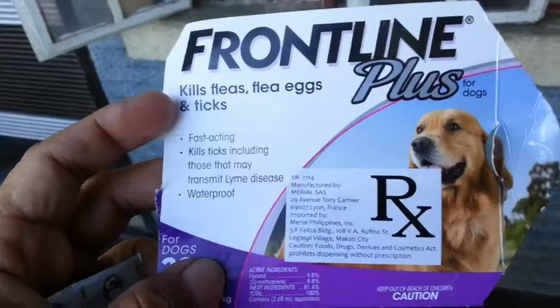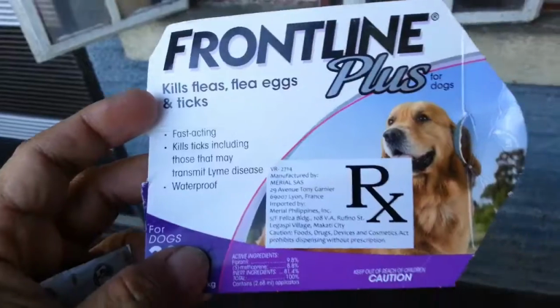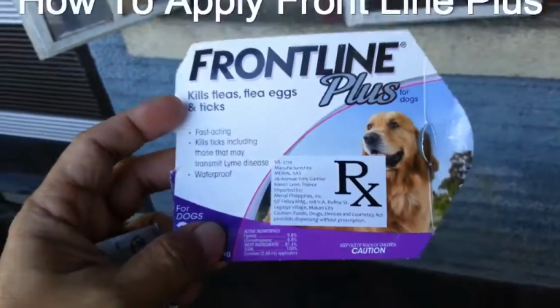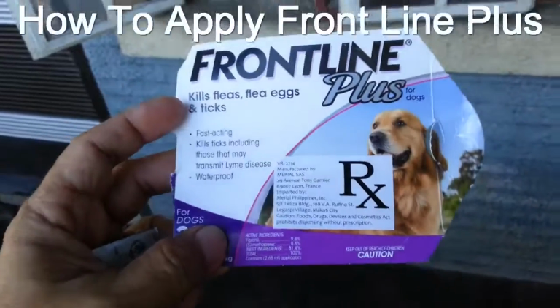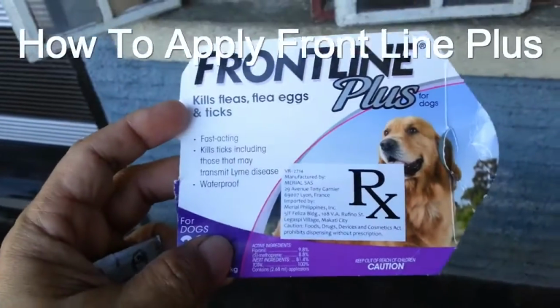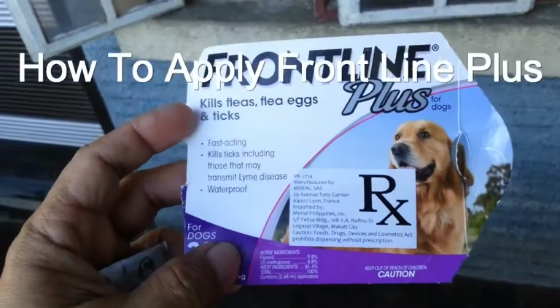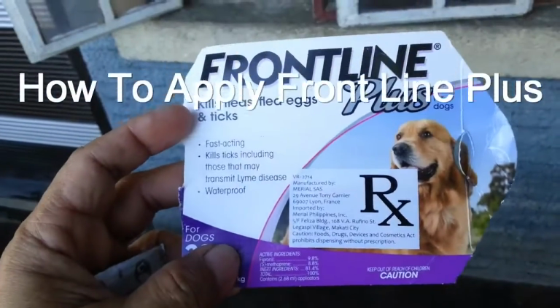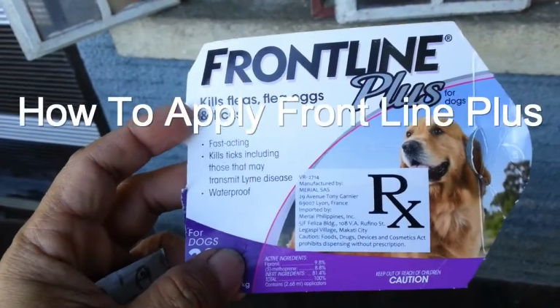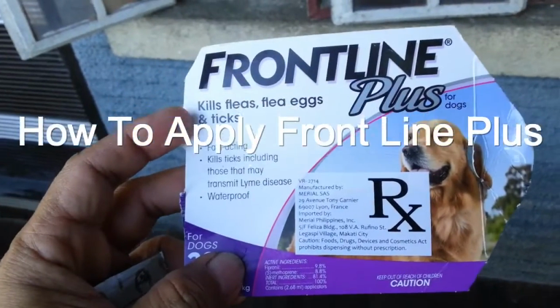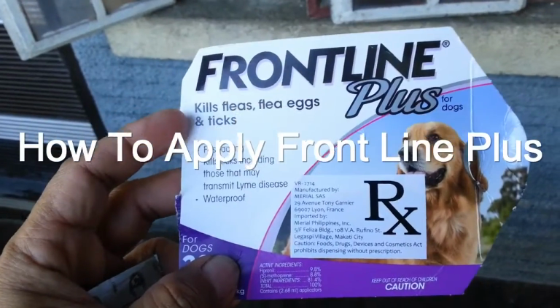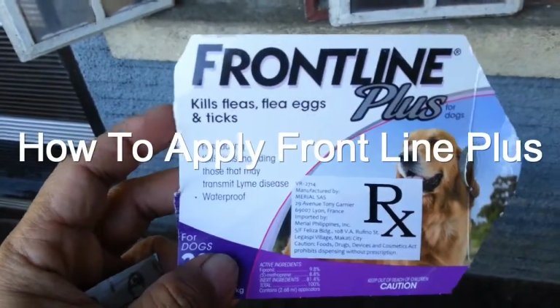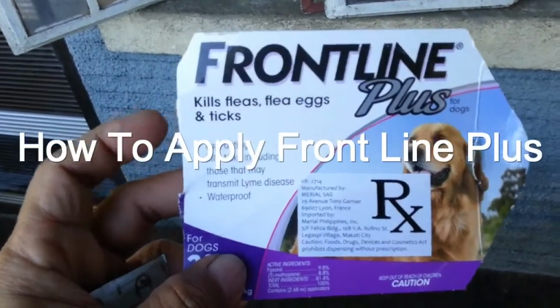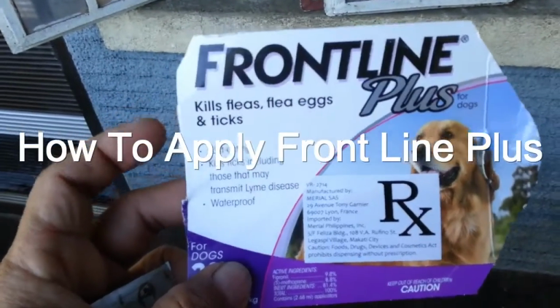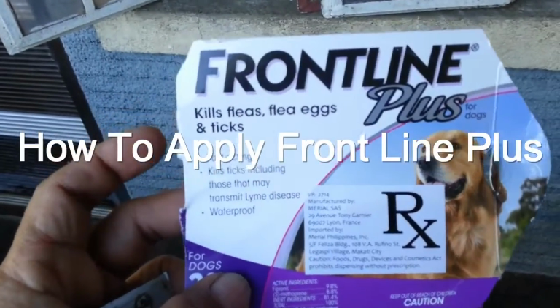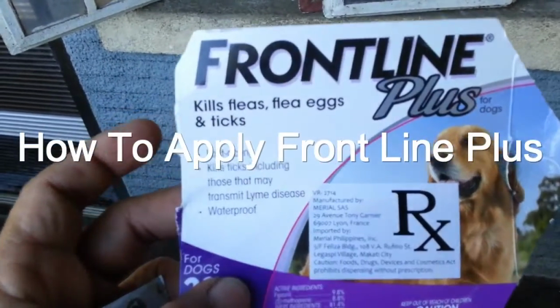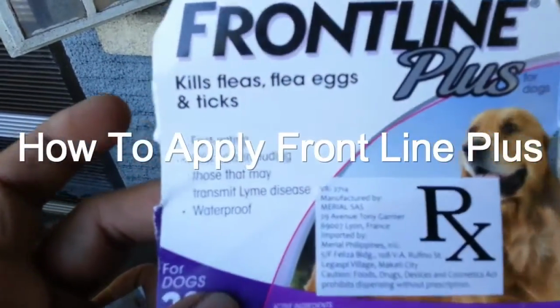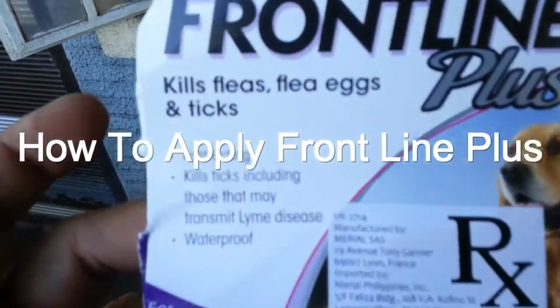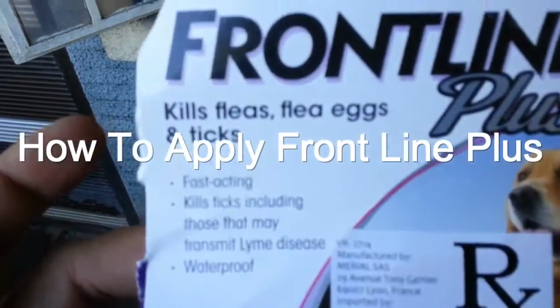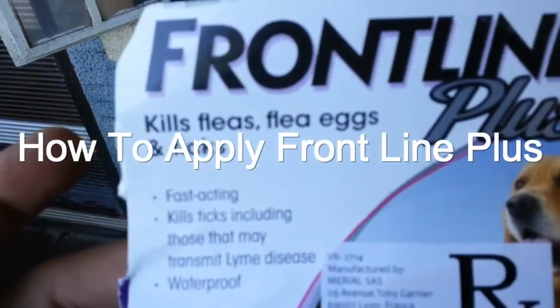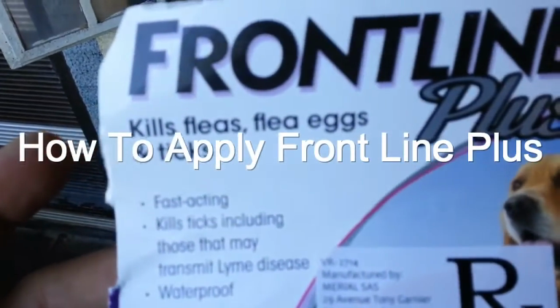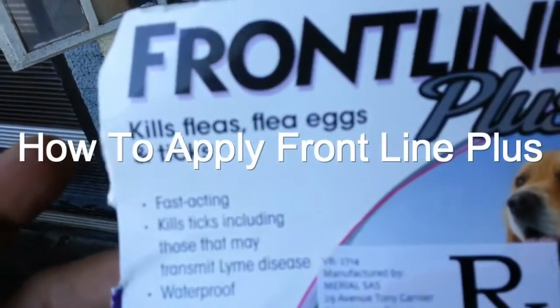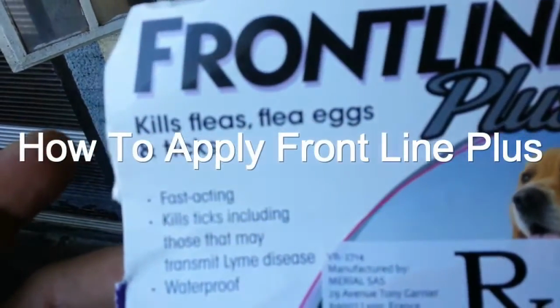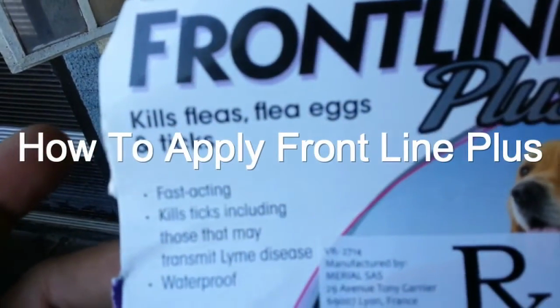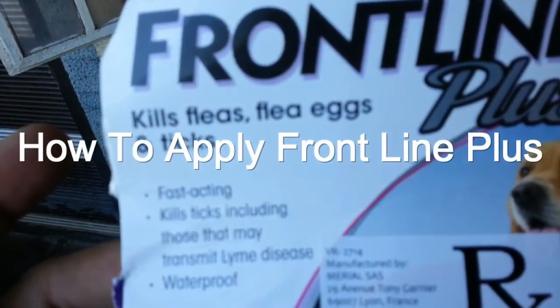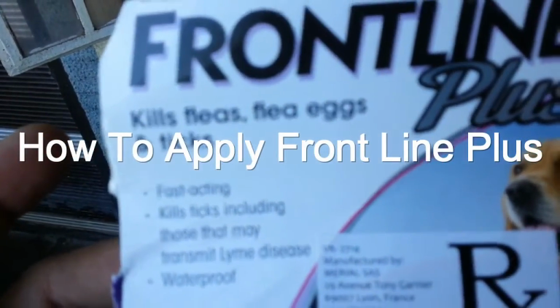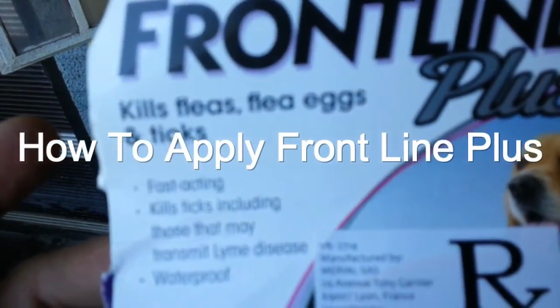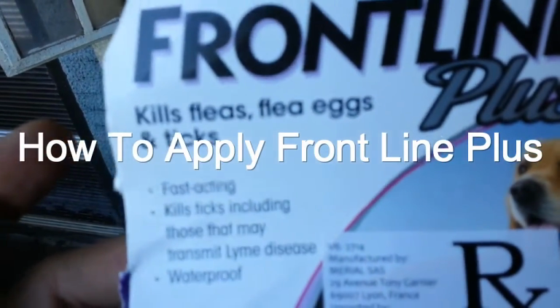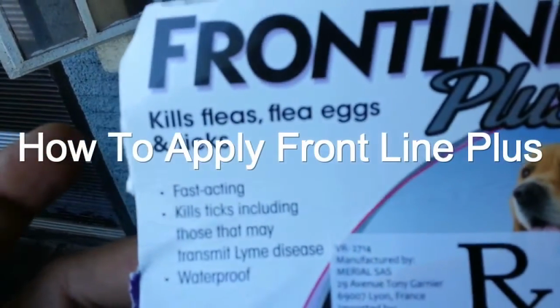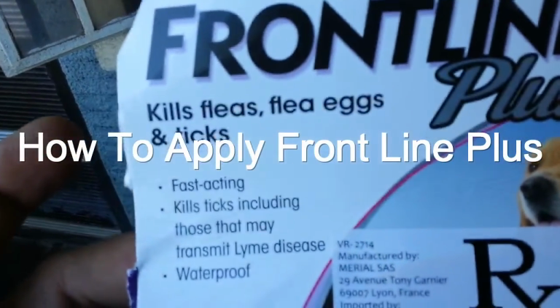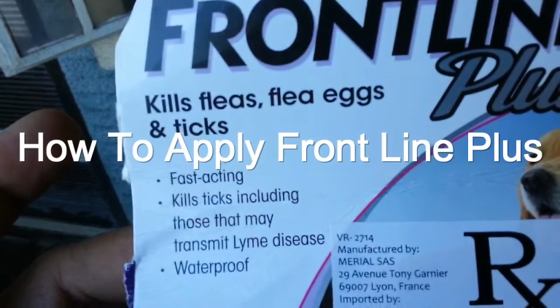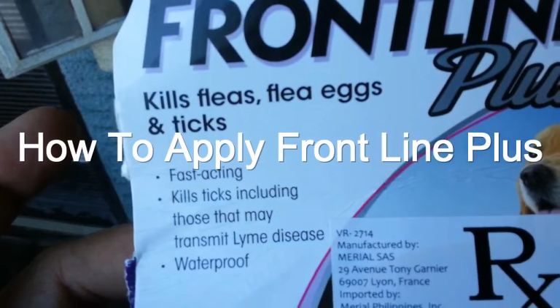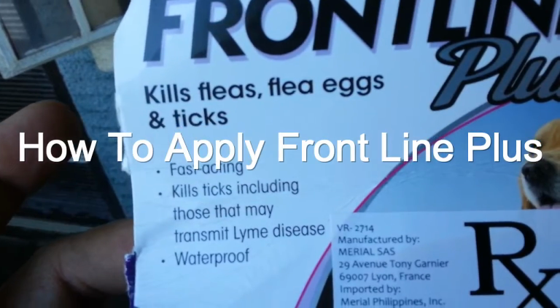How to apply Frontline Plus. It kills fleas, flea eggs, and ticks.